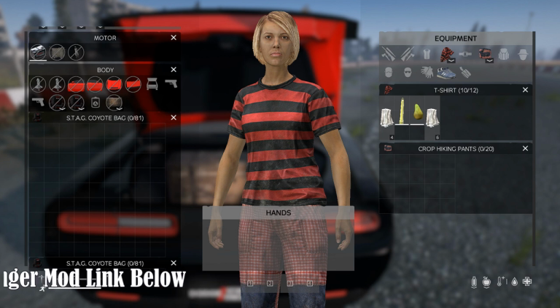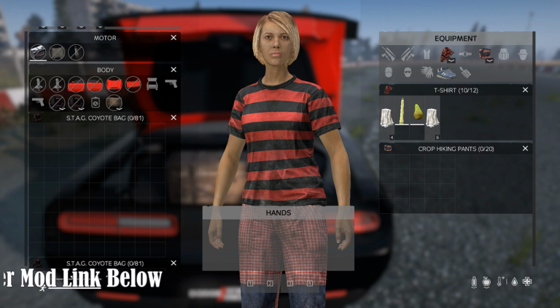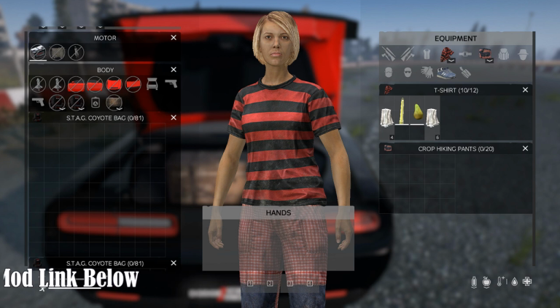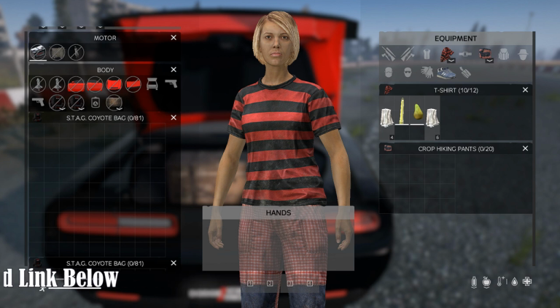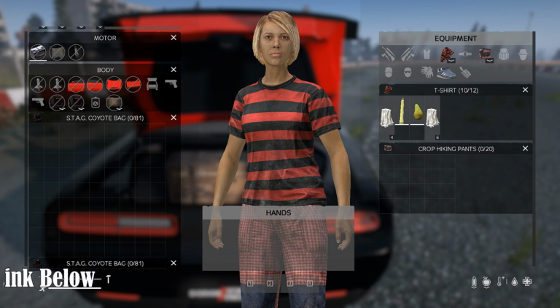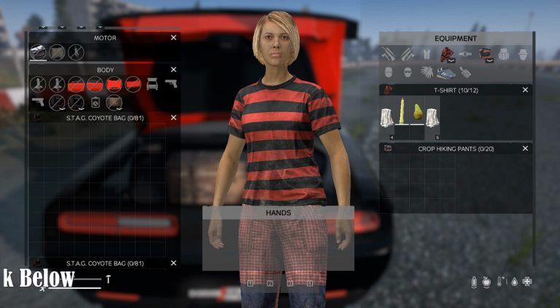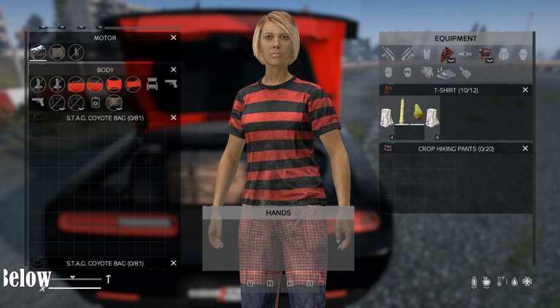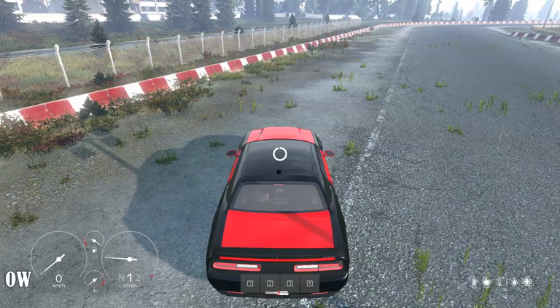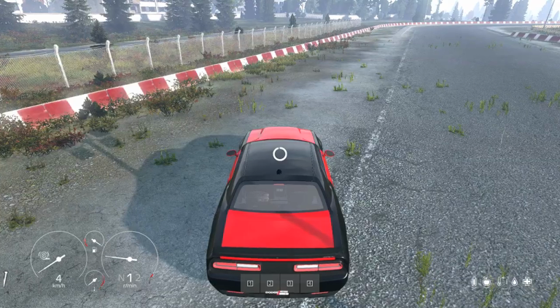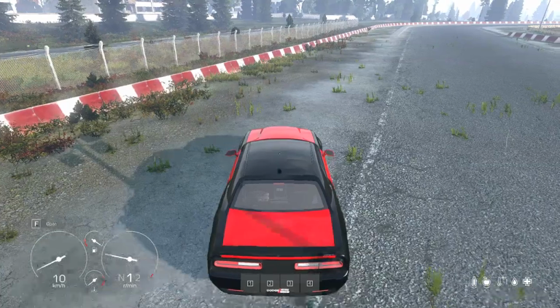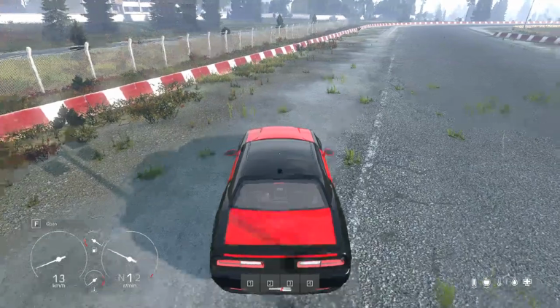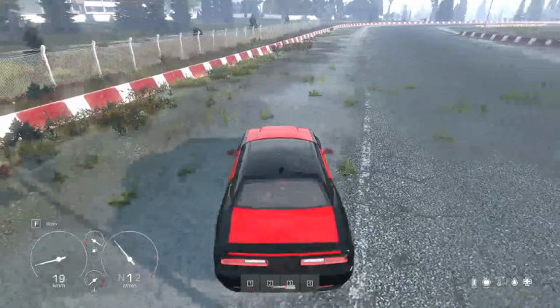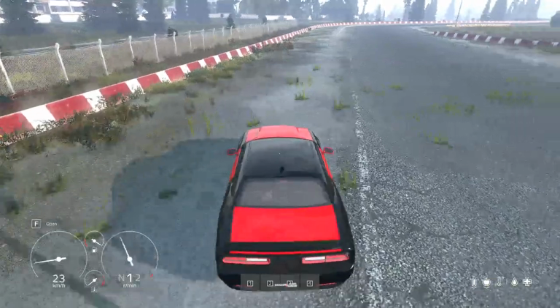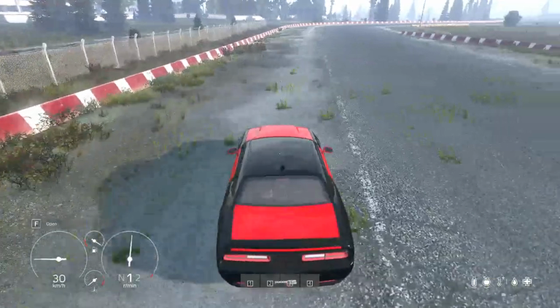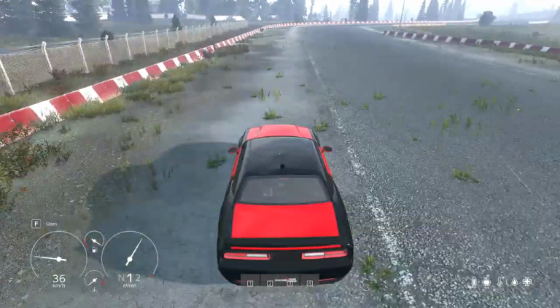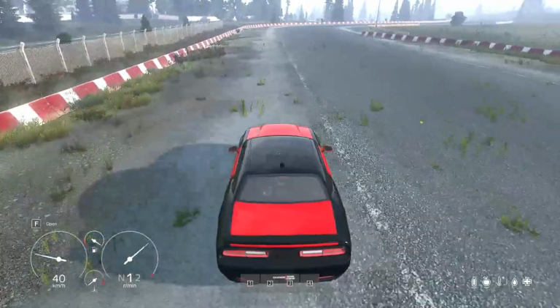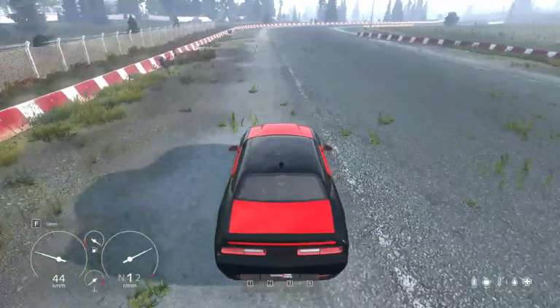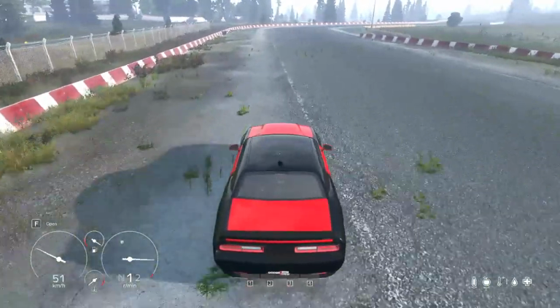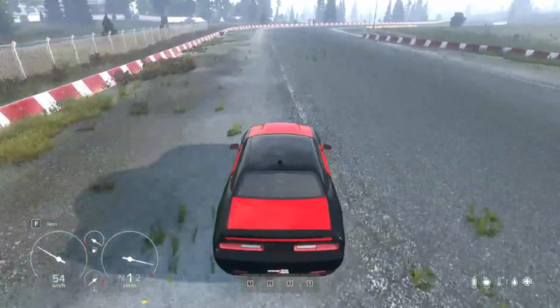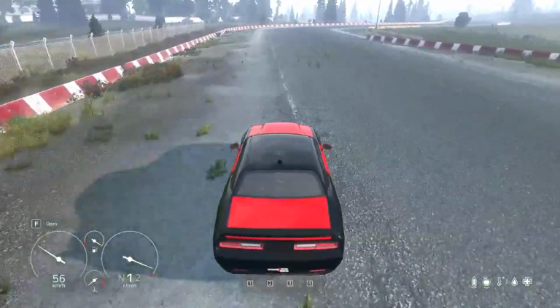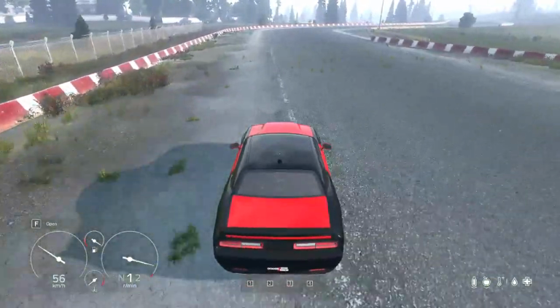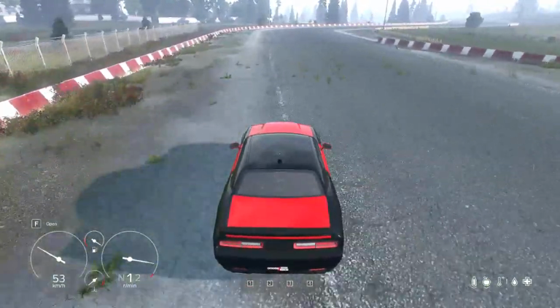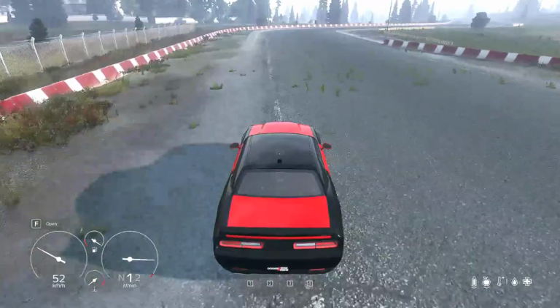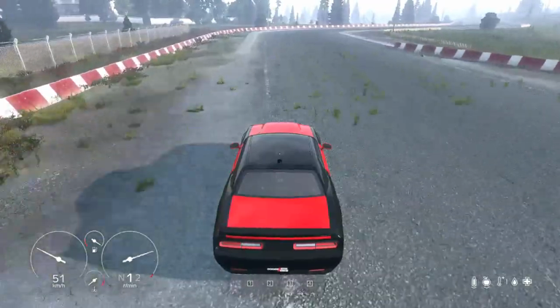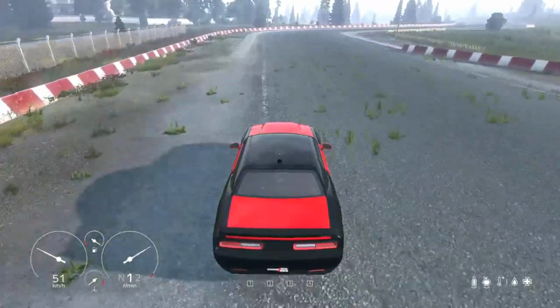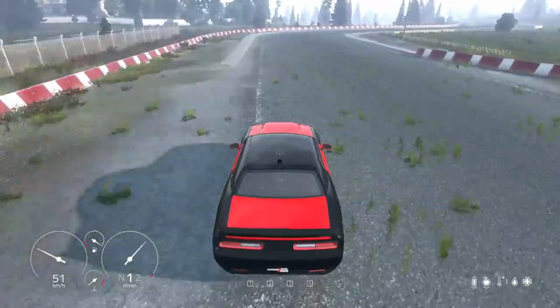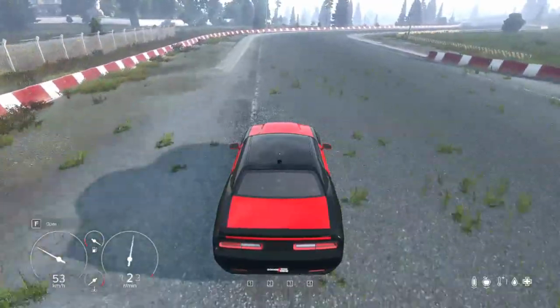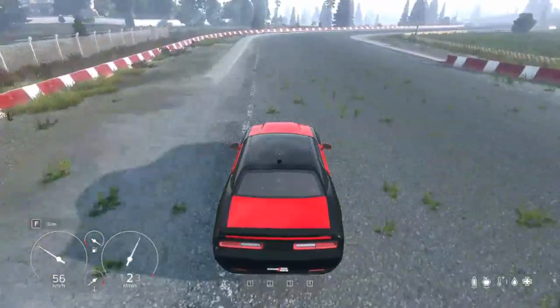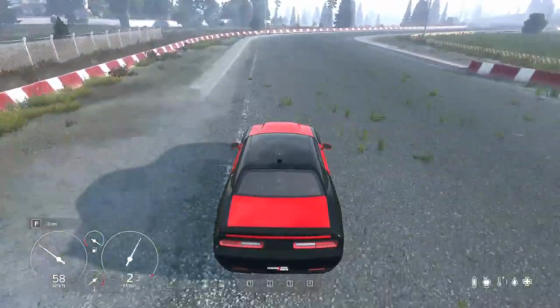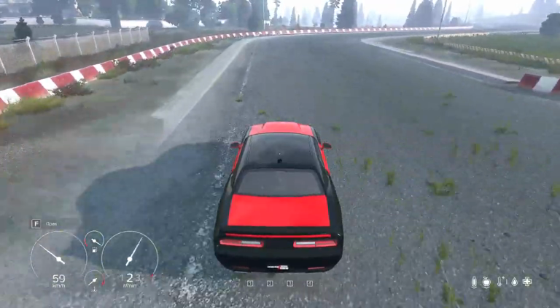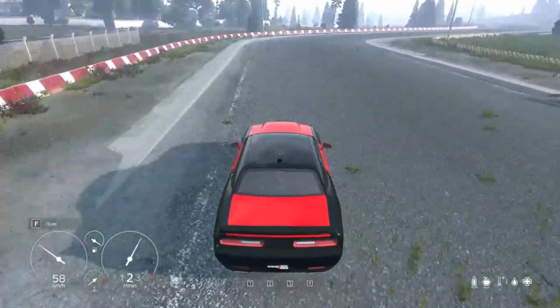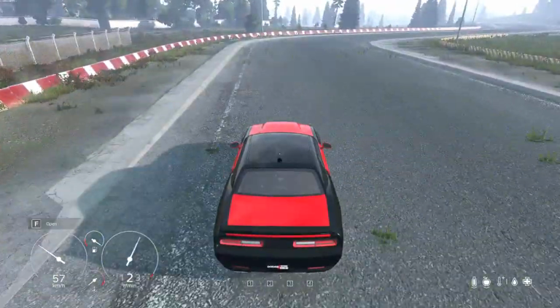The customization option for sounds allows you to personalize your driving experience and make it truly unique to your preferences.